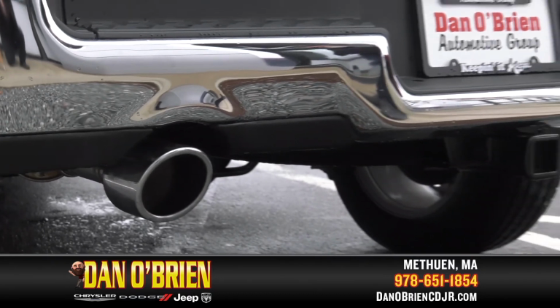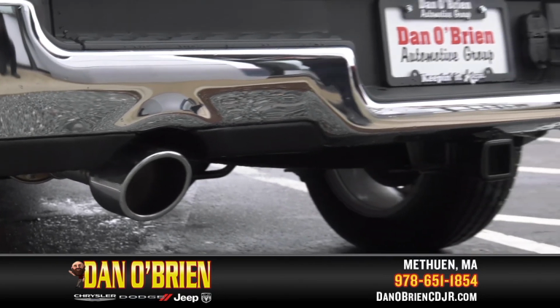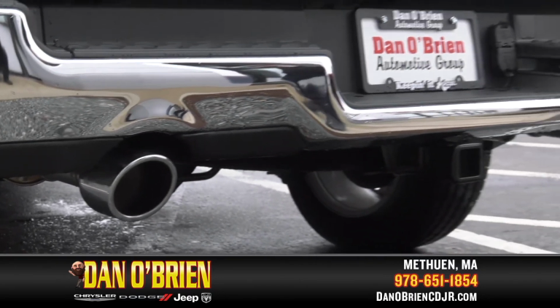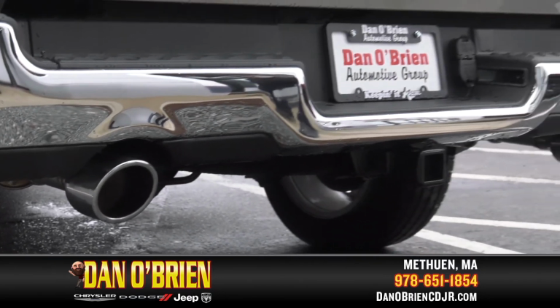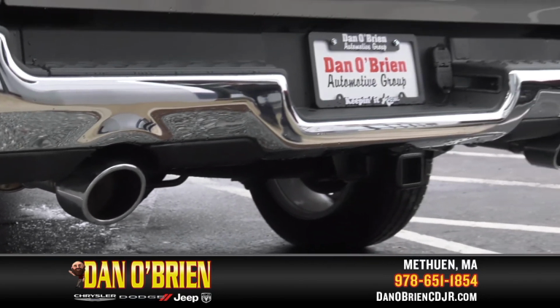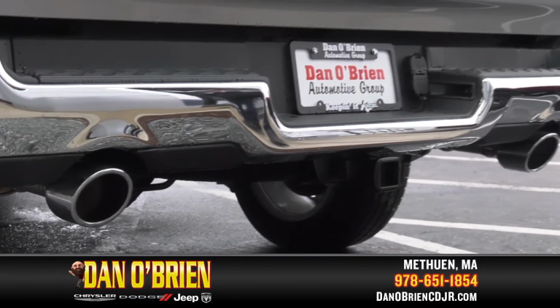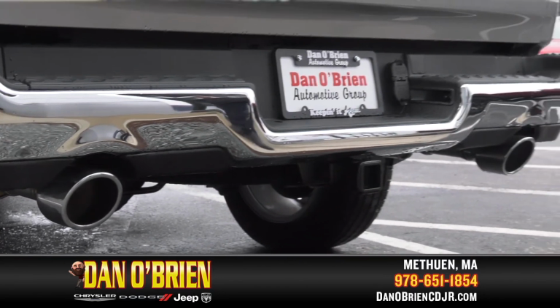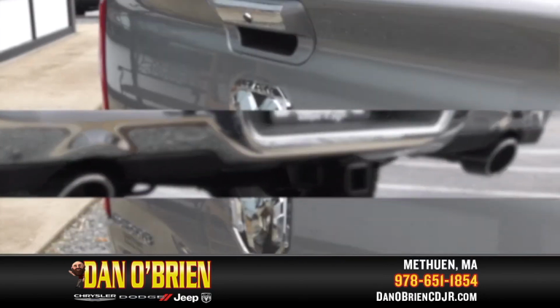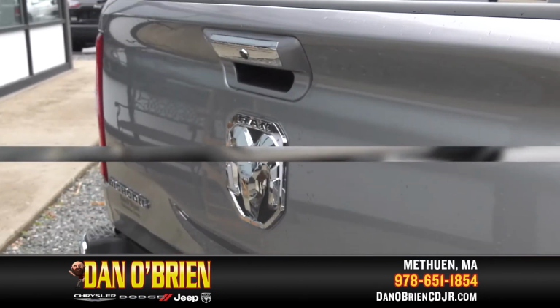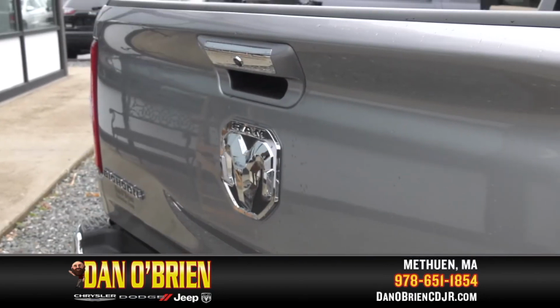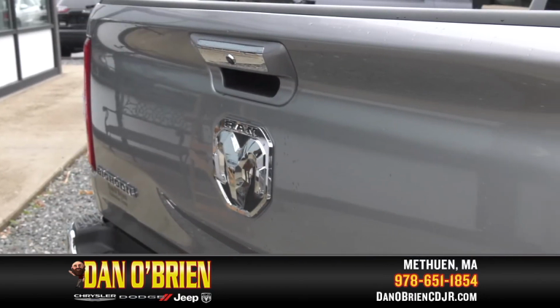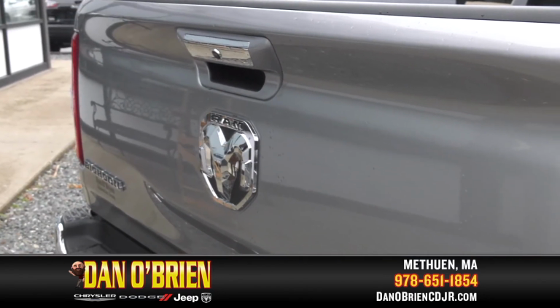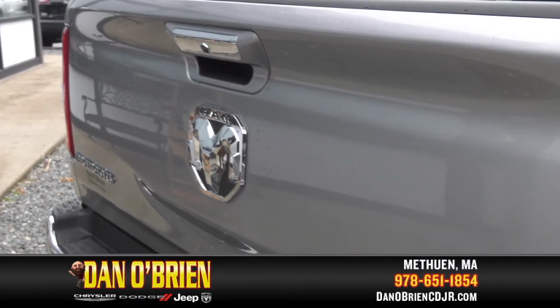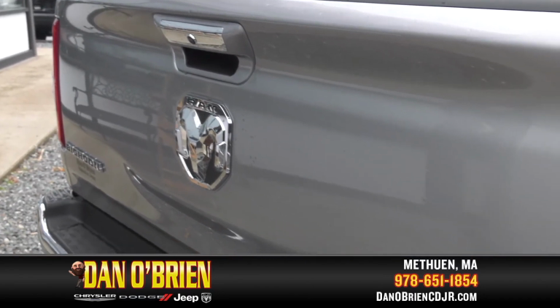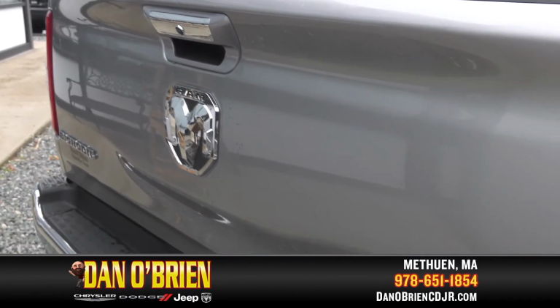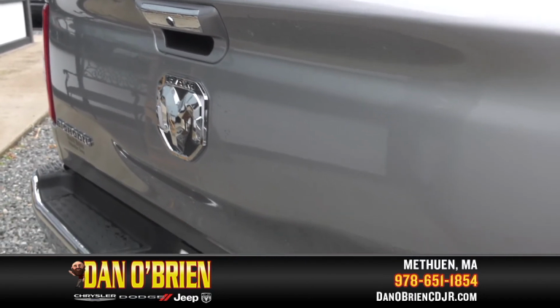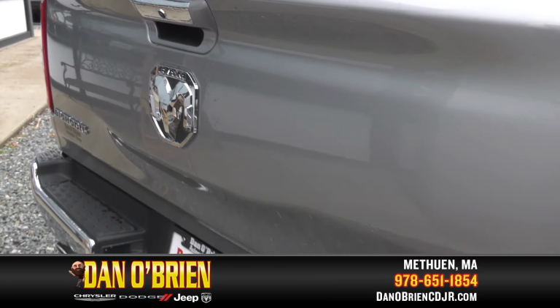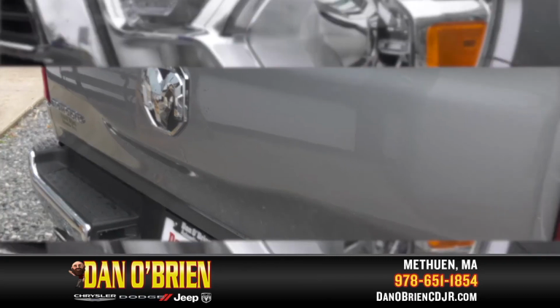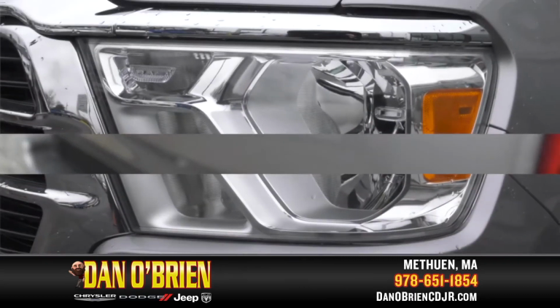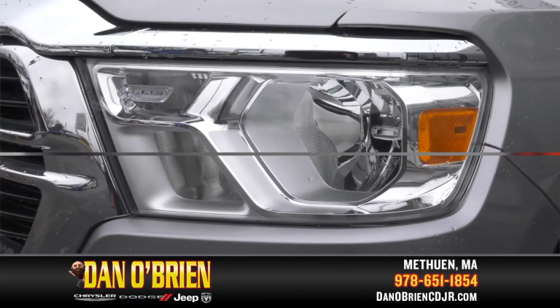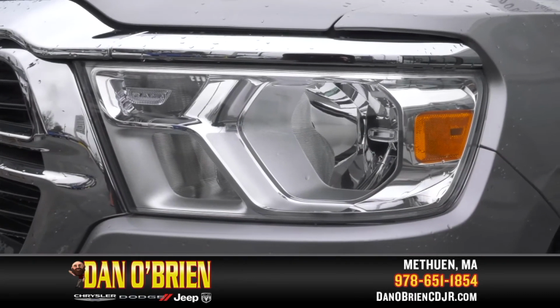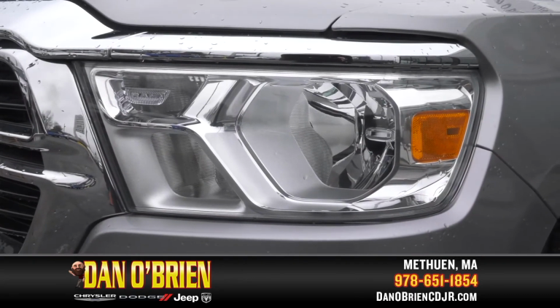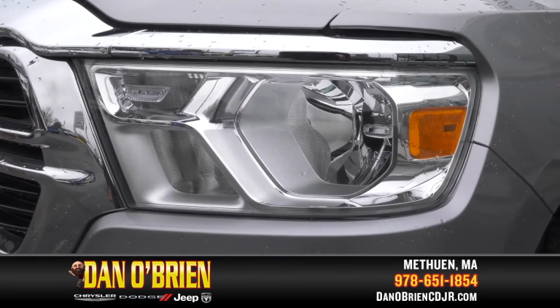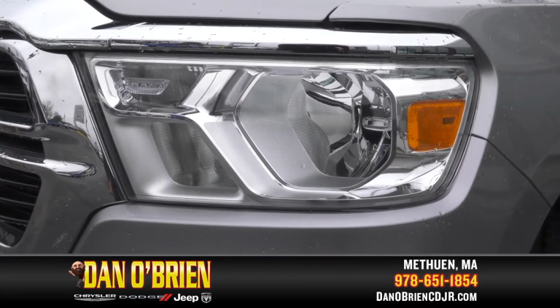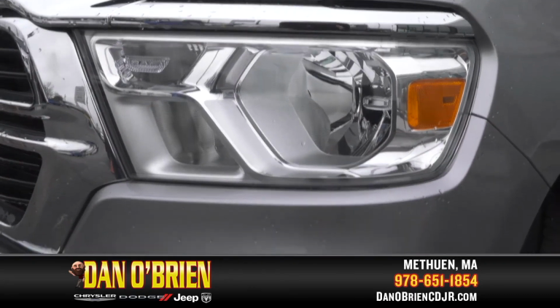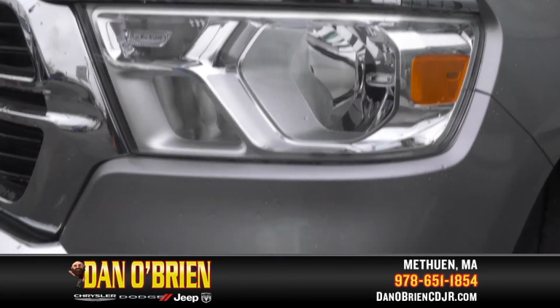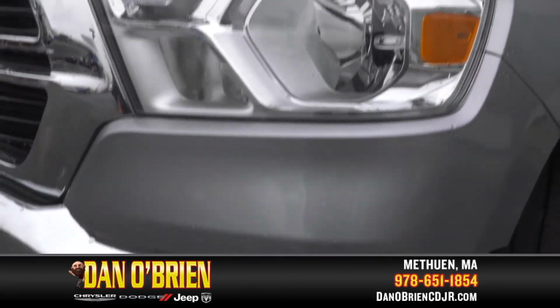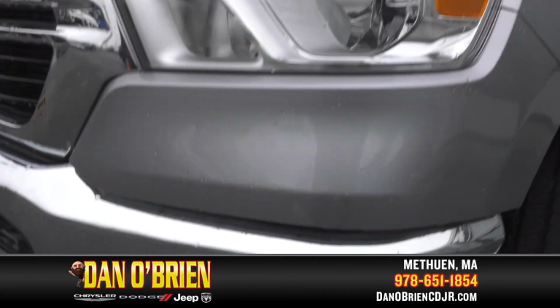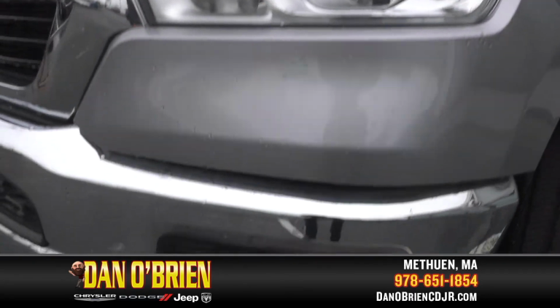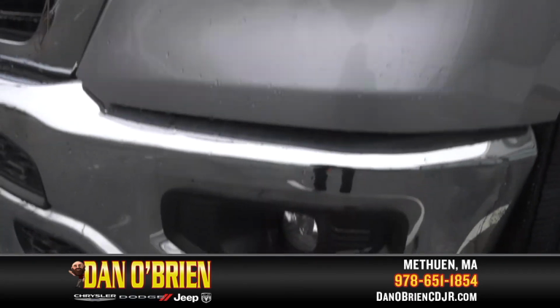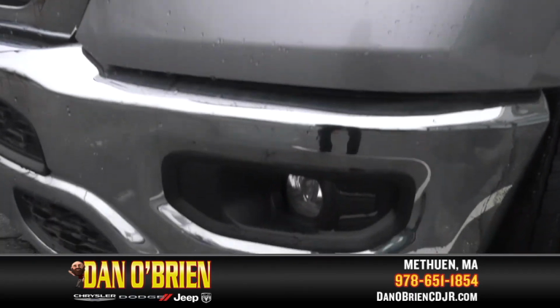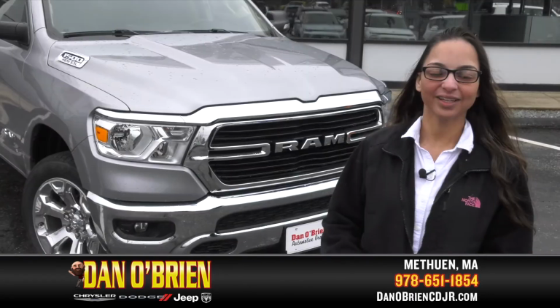Also standard on this Ram Bighorn: dual exhausts, a locking tailgate, automatic headlamps, halogen quad headlamps, and front fog lamps.